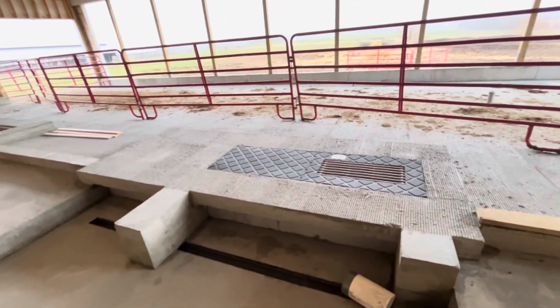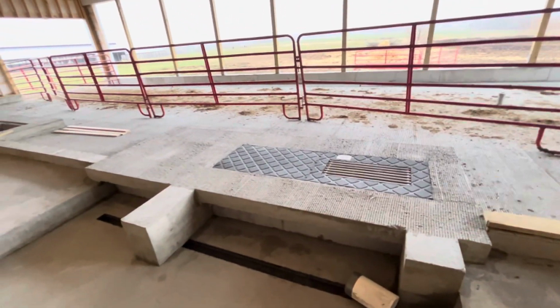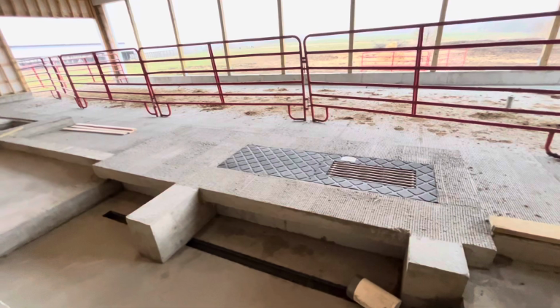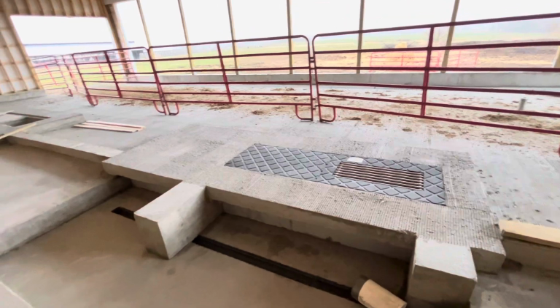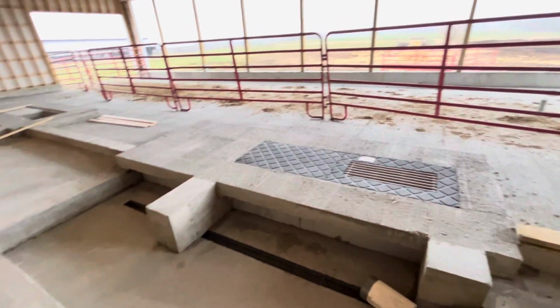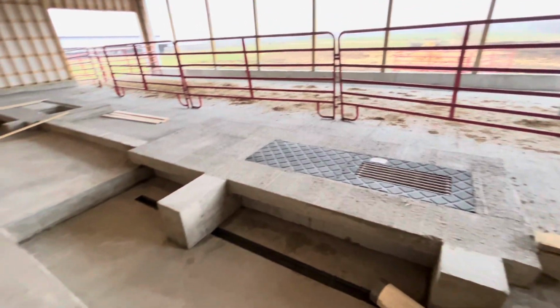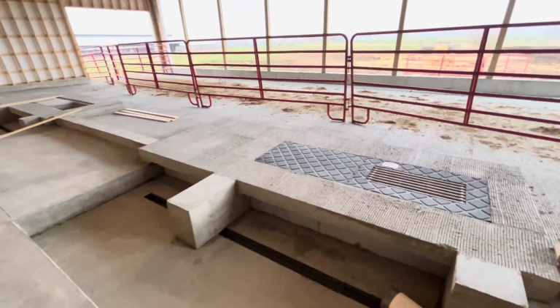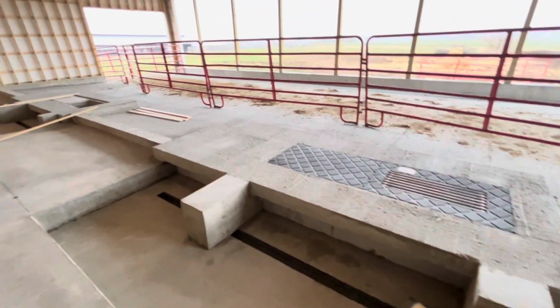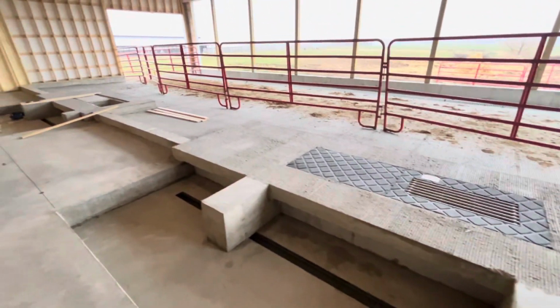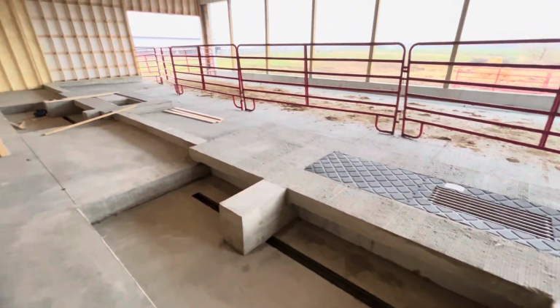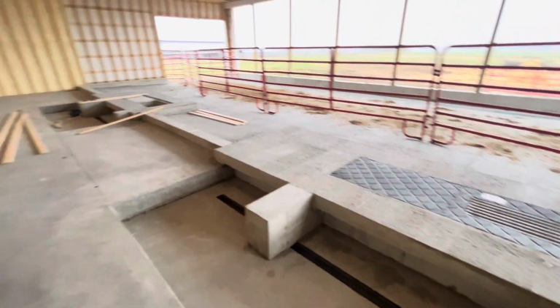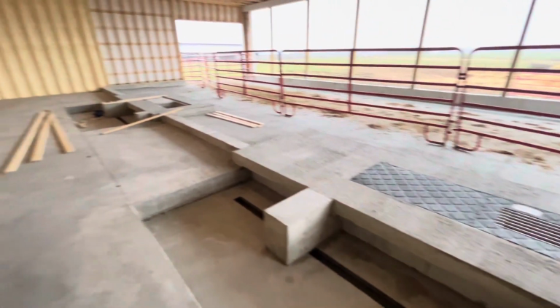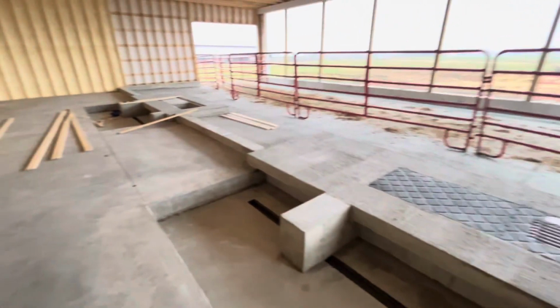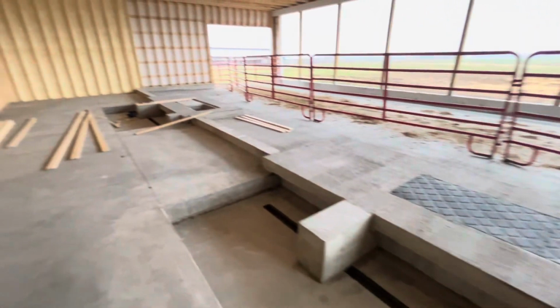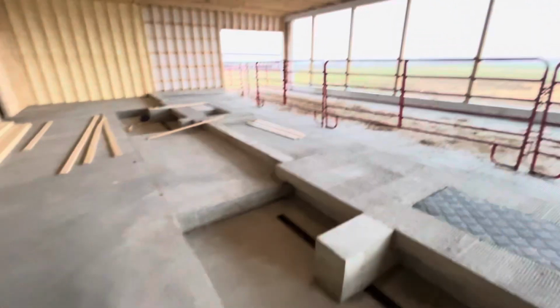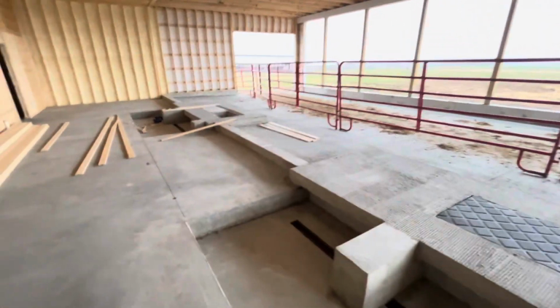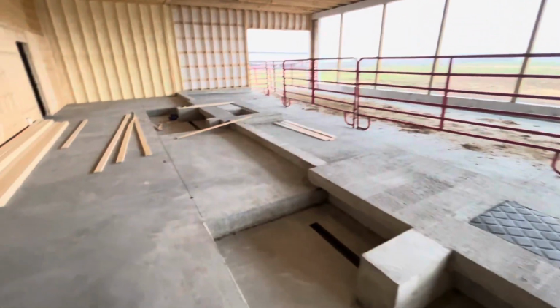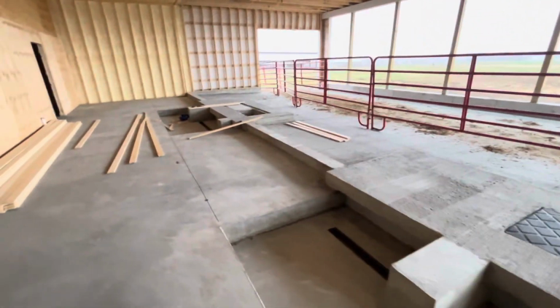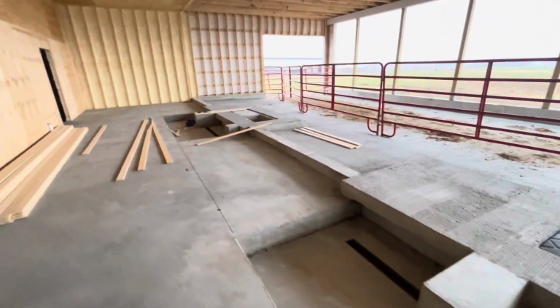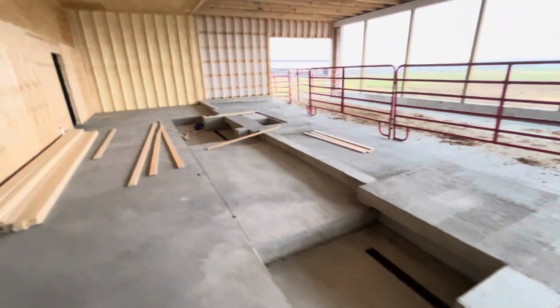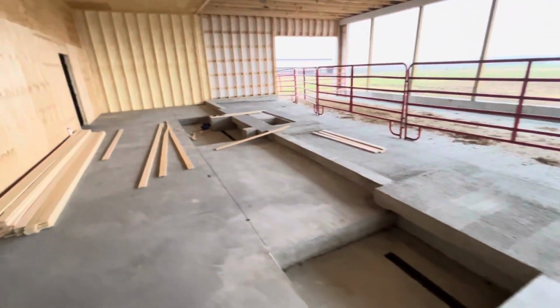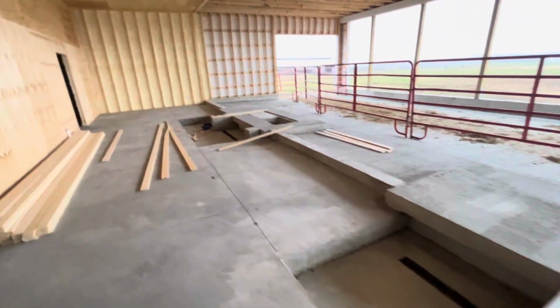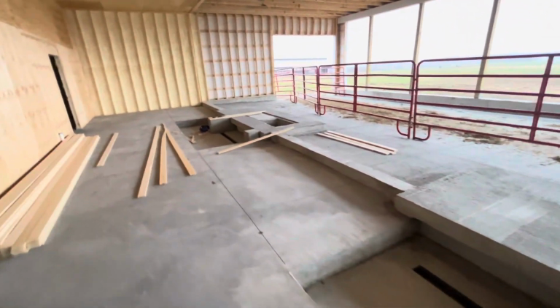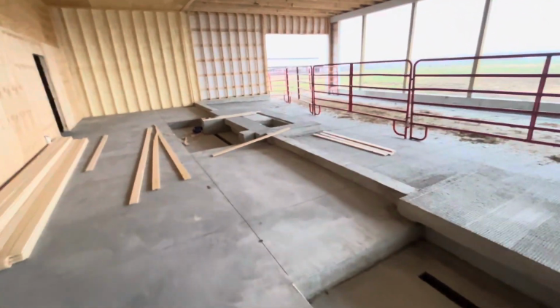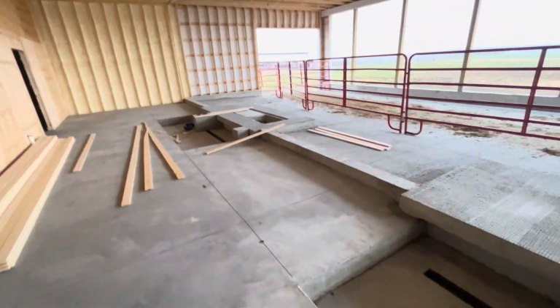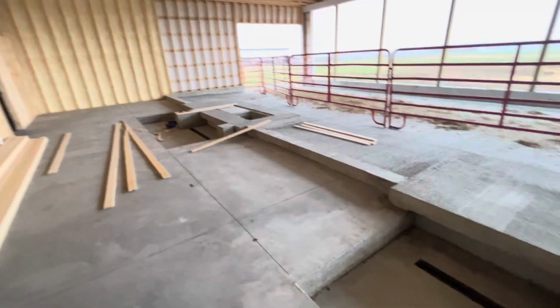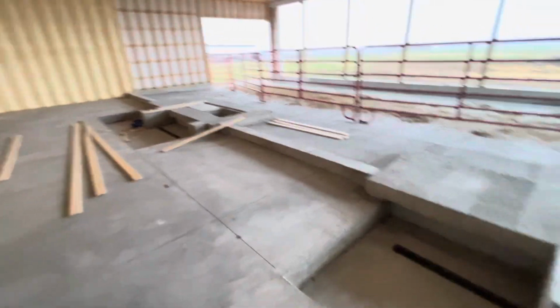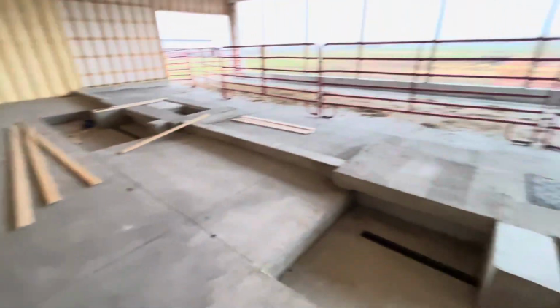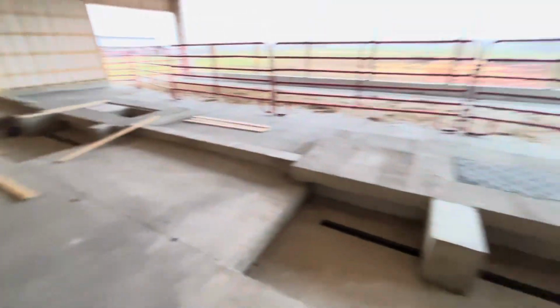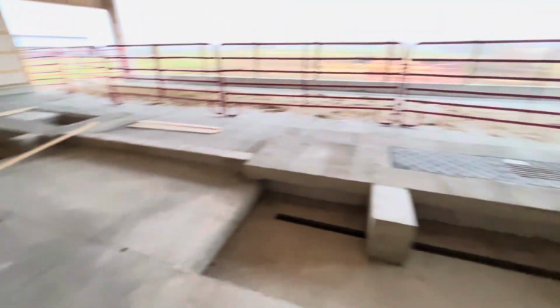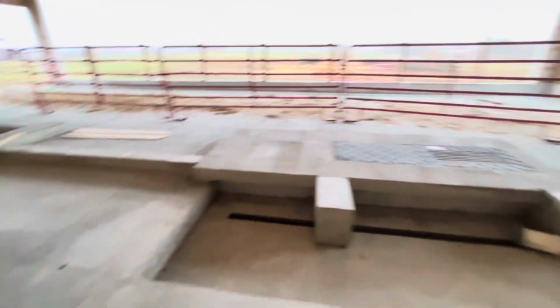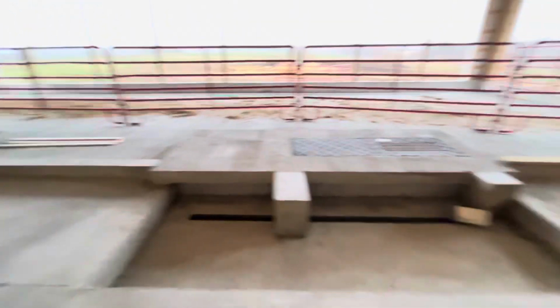That's all set in place now and fits good. Hopefully on Monday we will be able to set the robot in here.